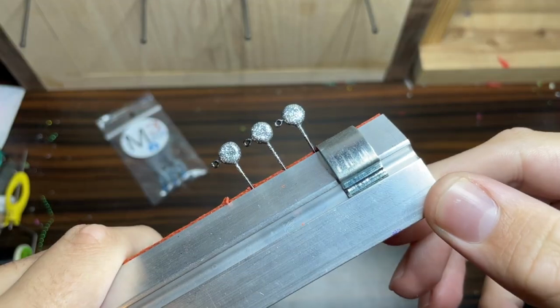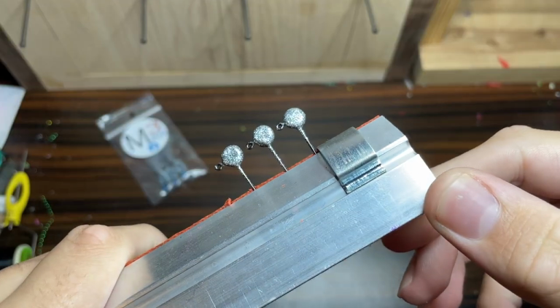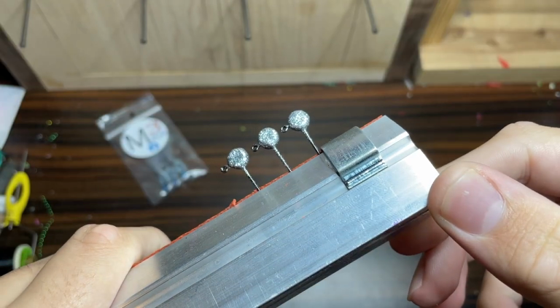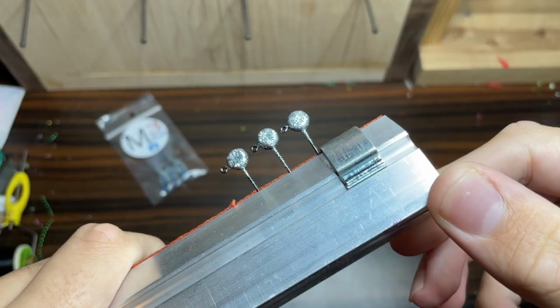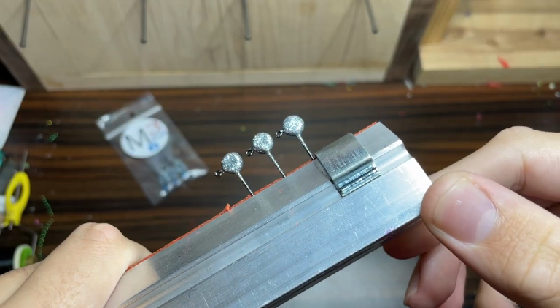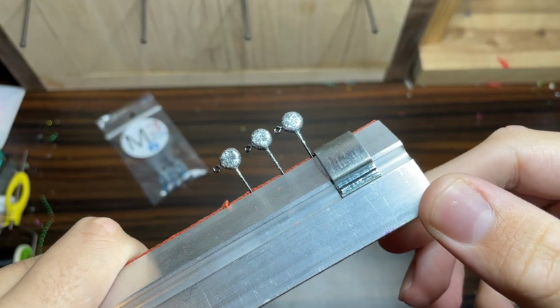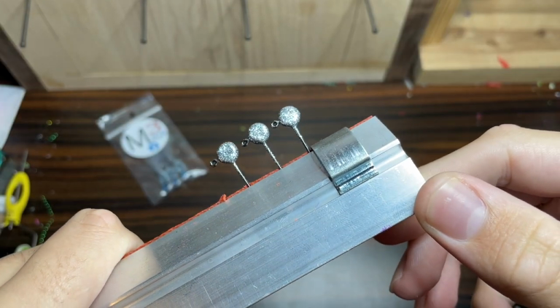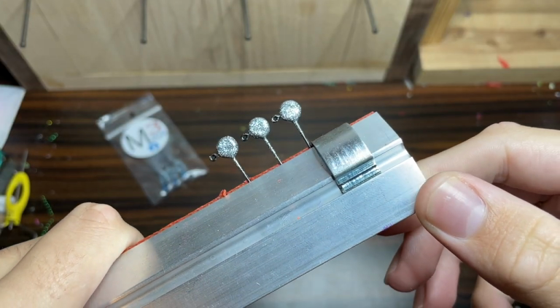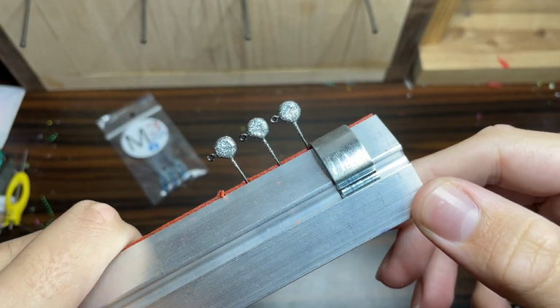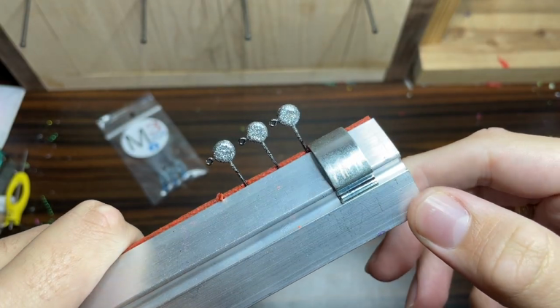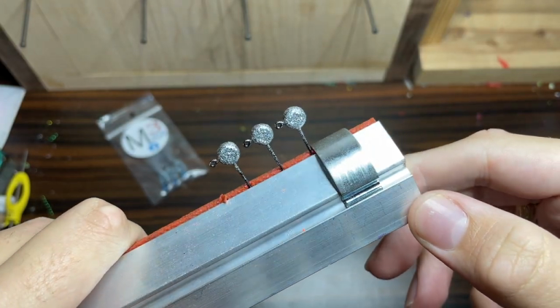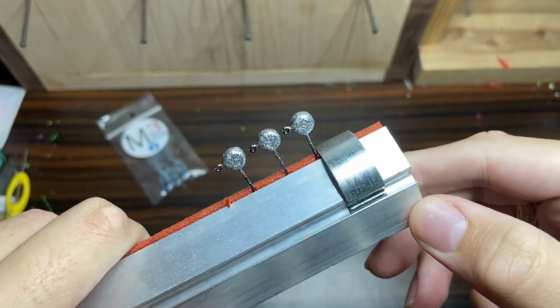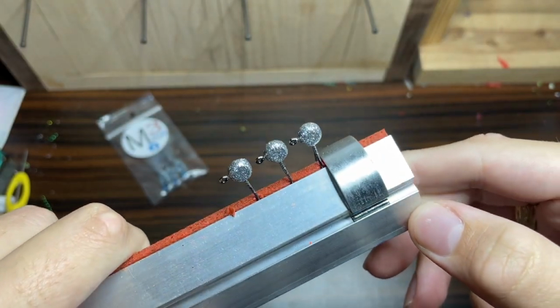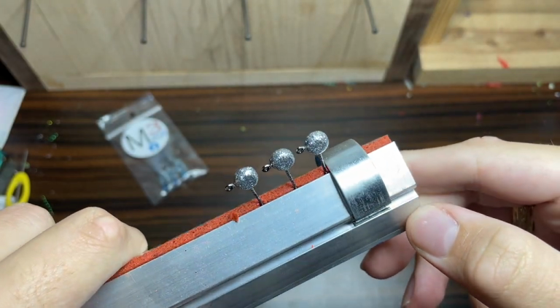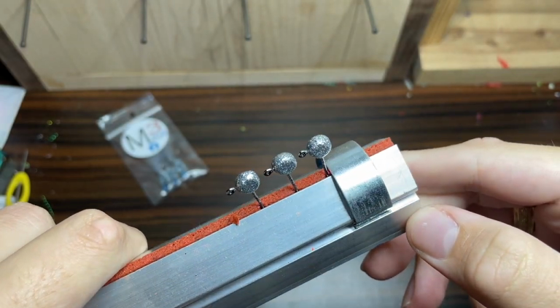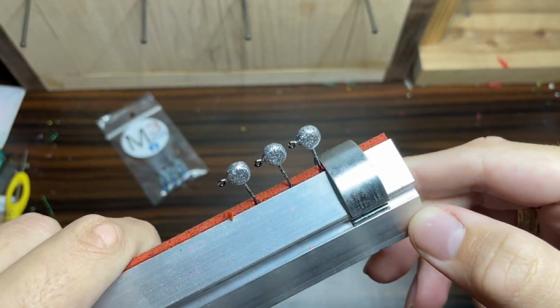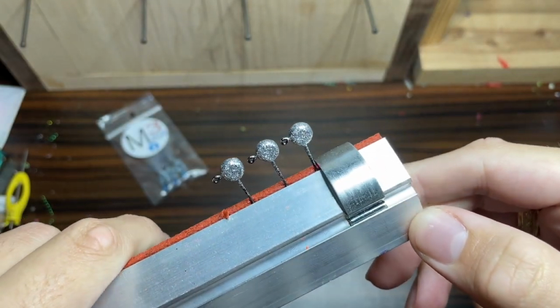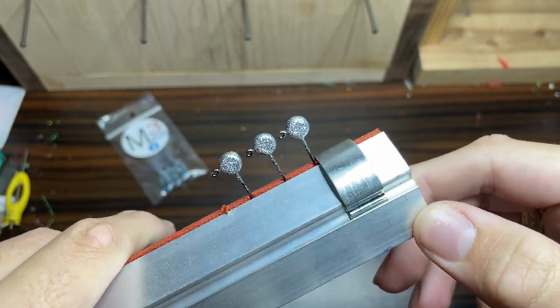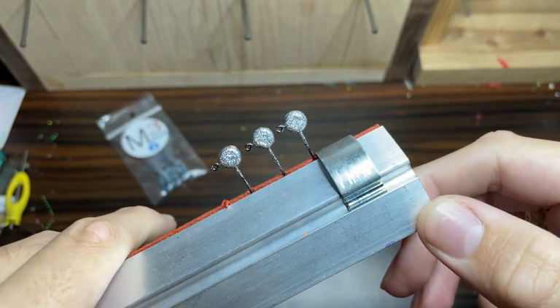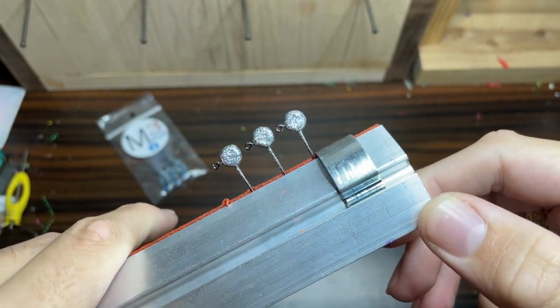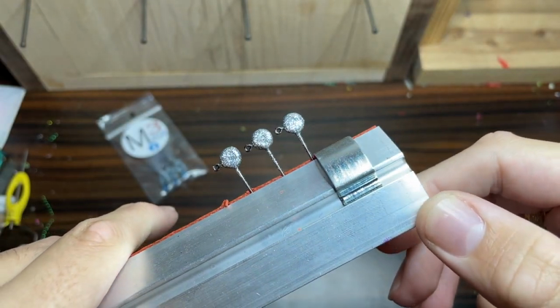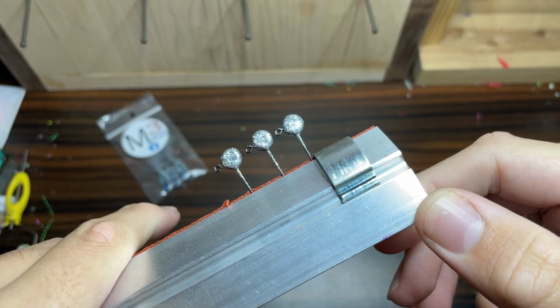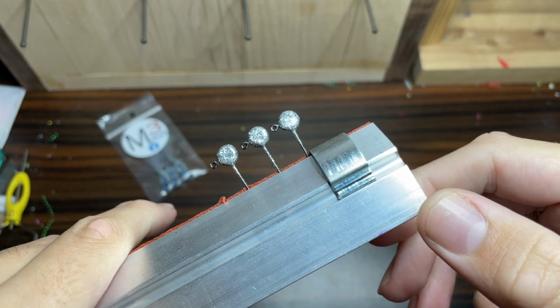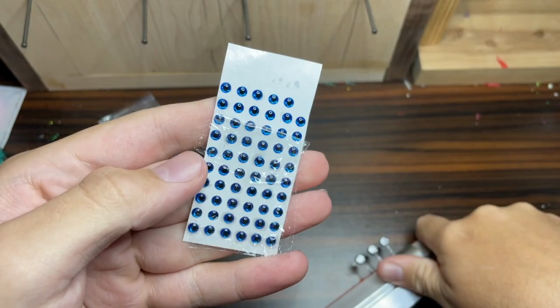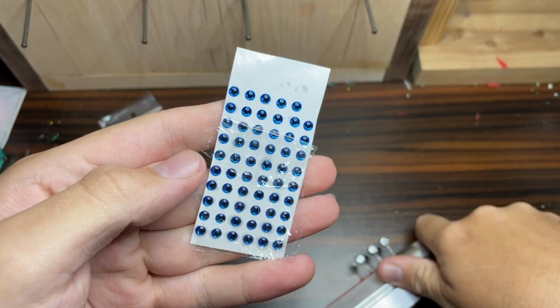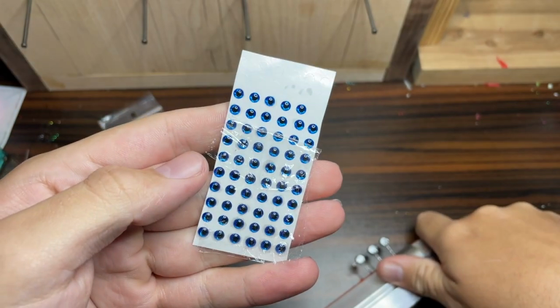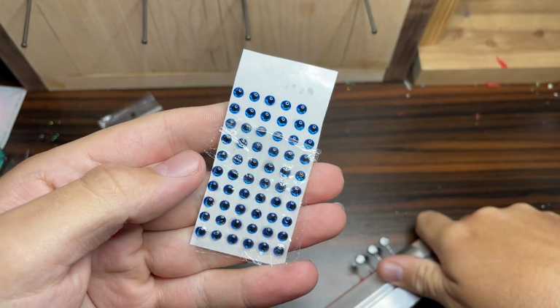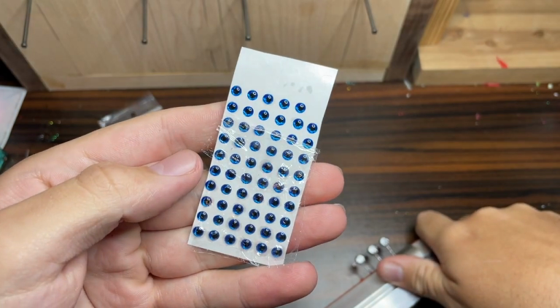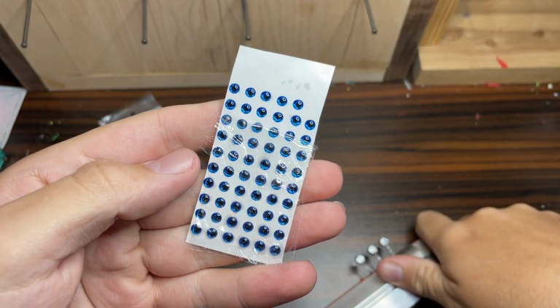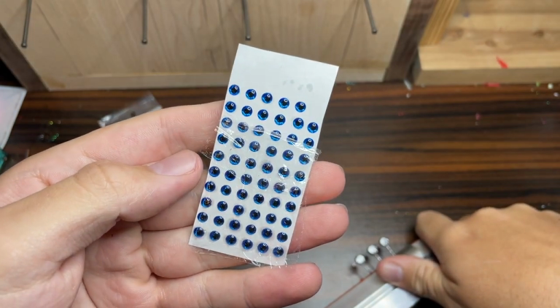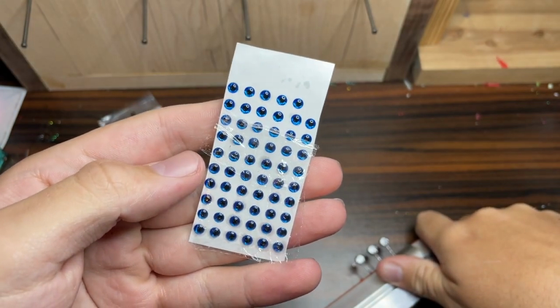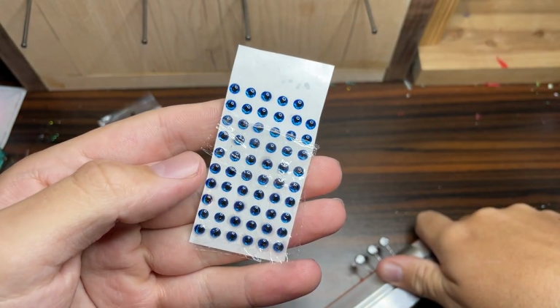For the purpose of this video, I have three 1/16th ounce pill head jig heads and I've got some blue eyes that I'm going to be putting on them today.